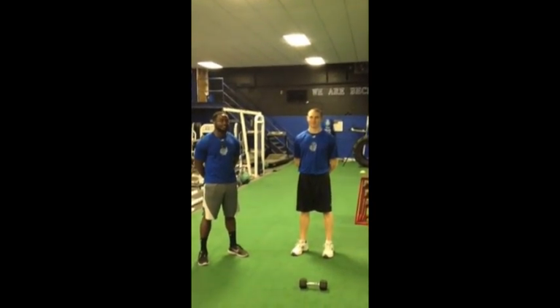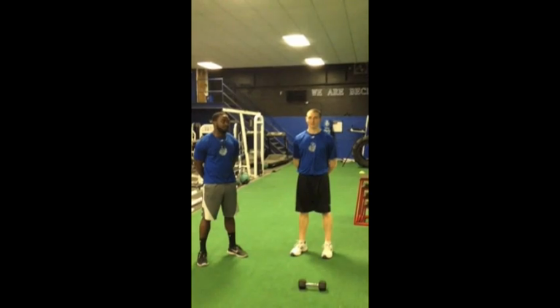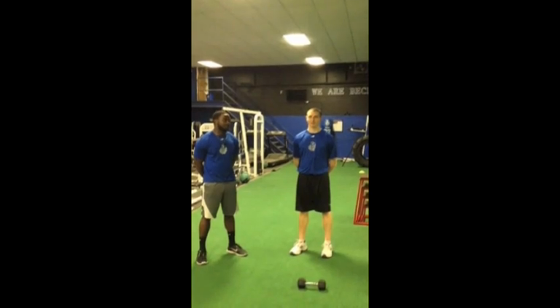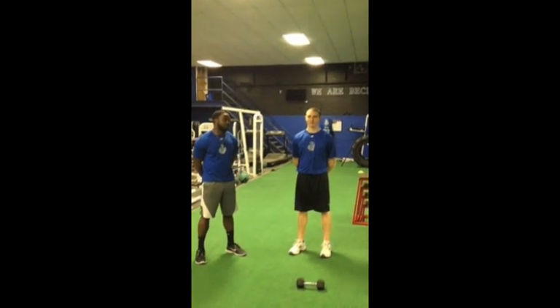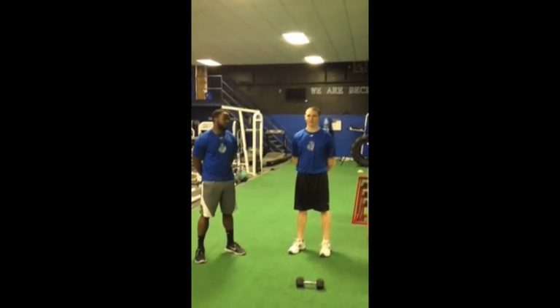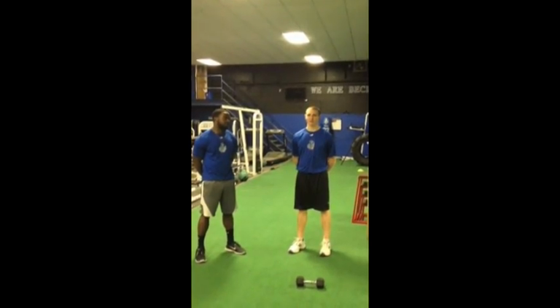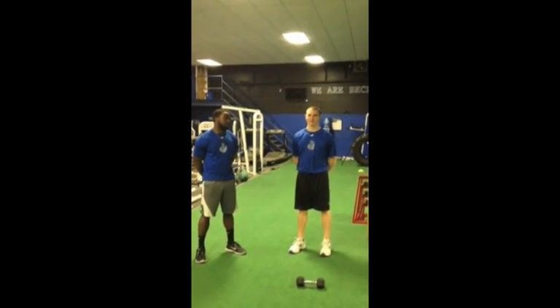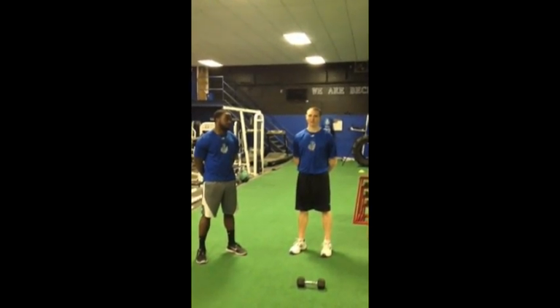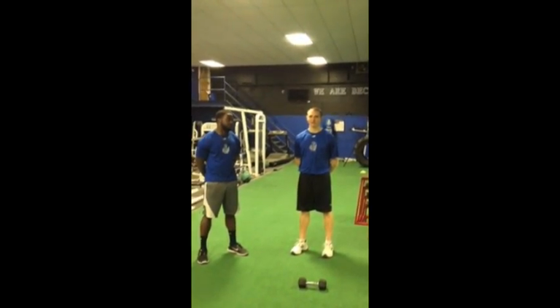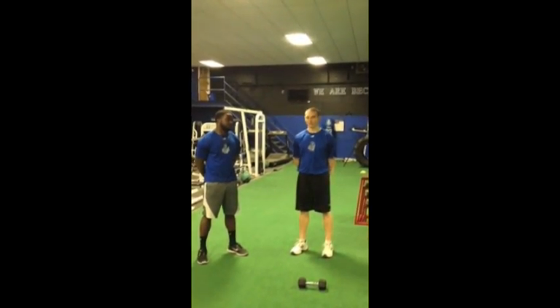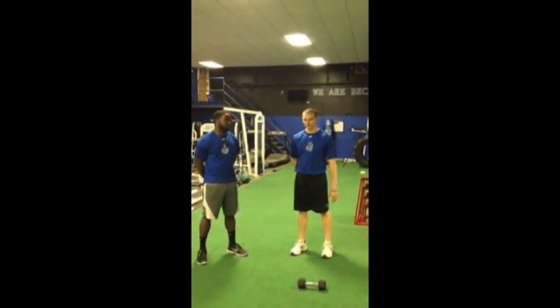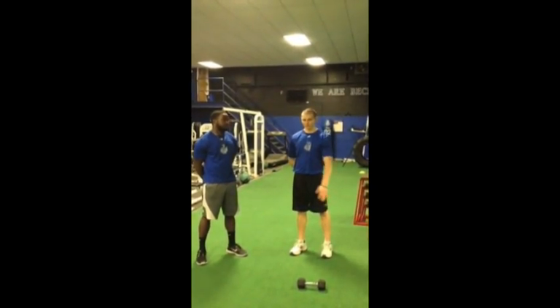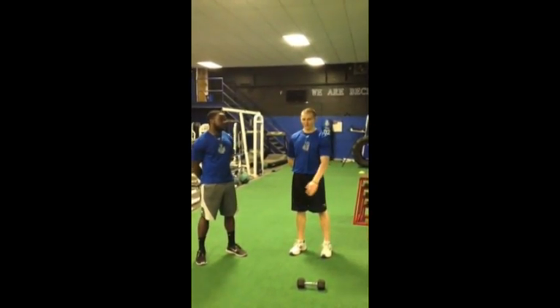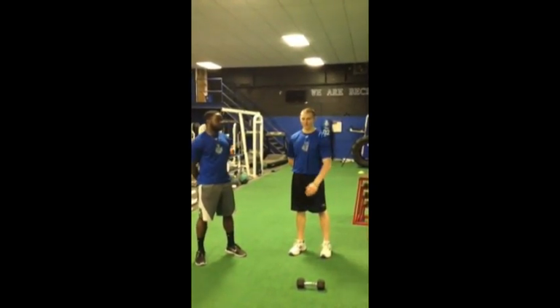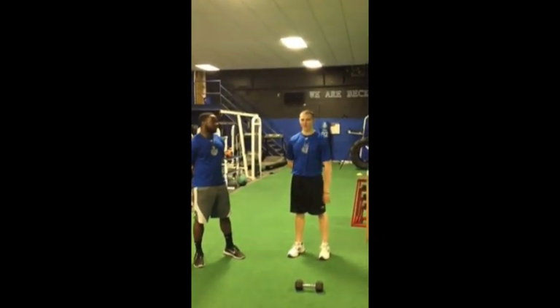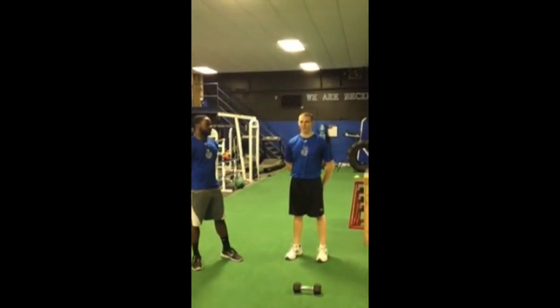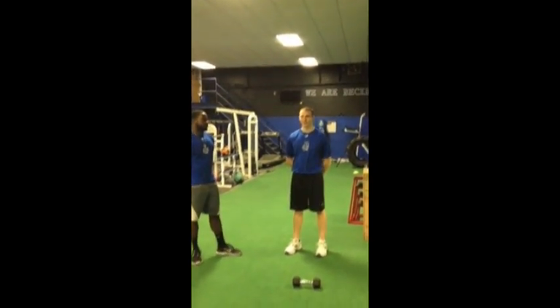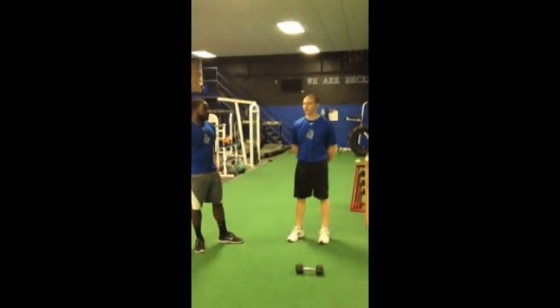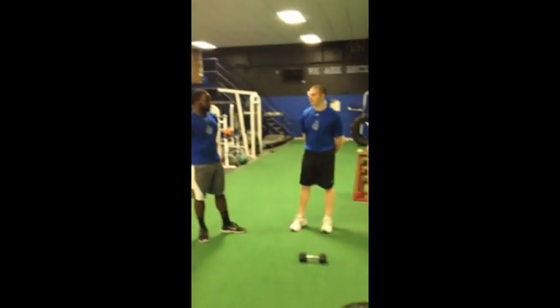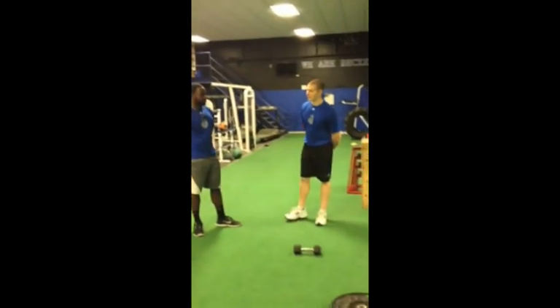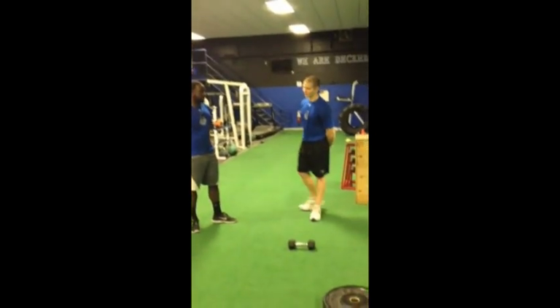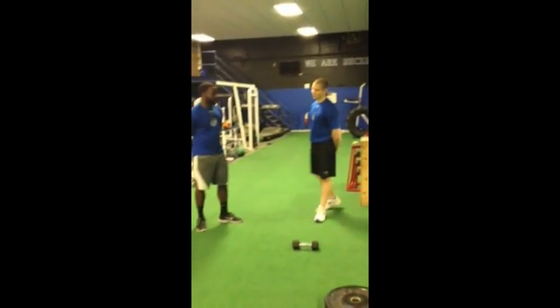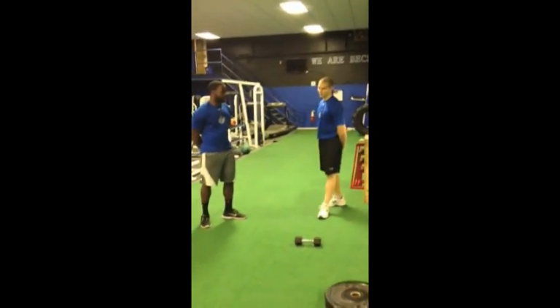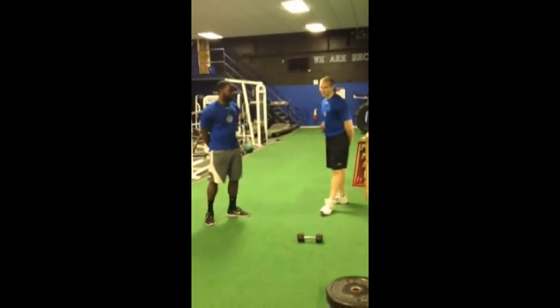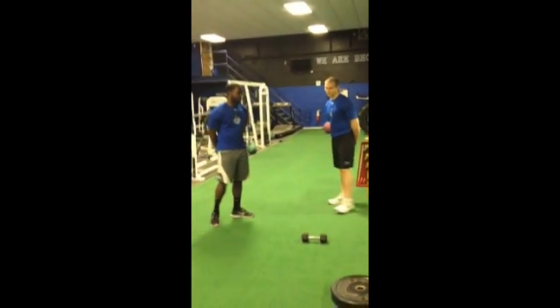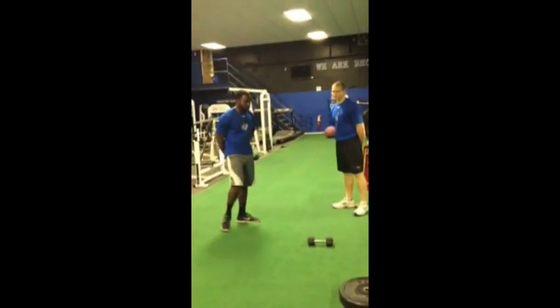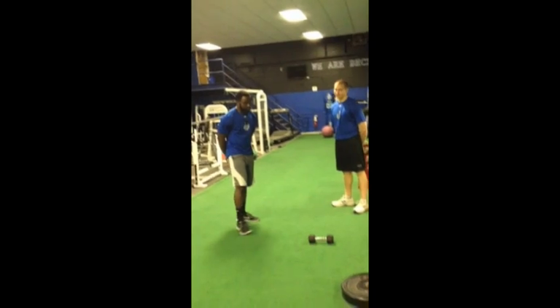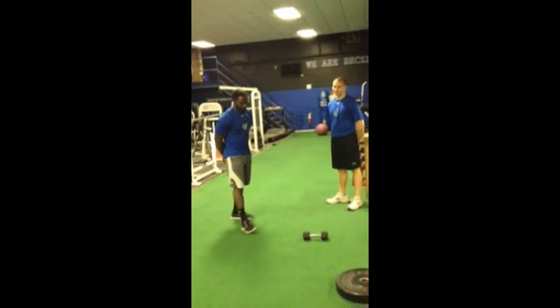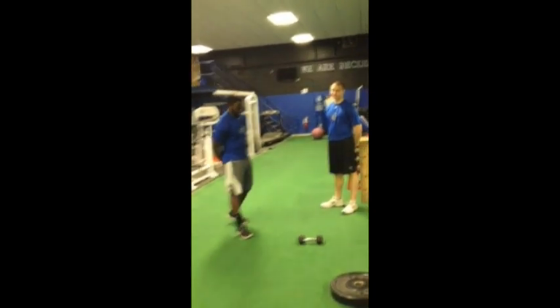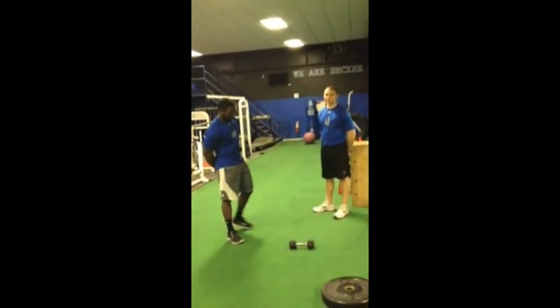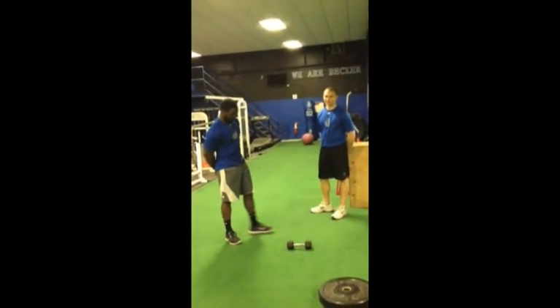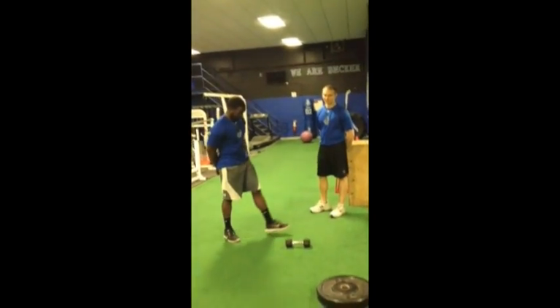These are leg raises. We have the dumbbell set up here, and we have Melvin — he's going to lie on the ground for us.